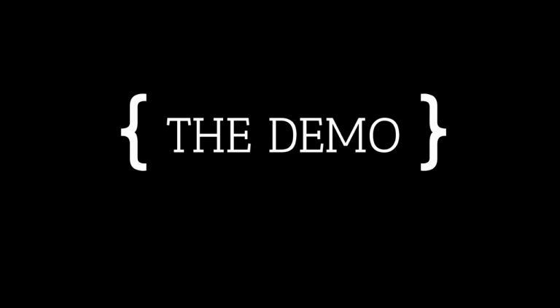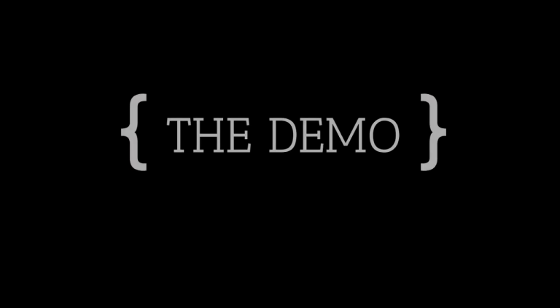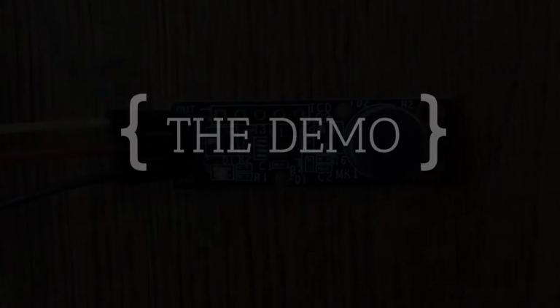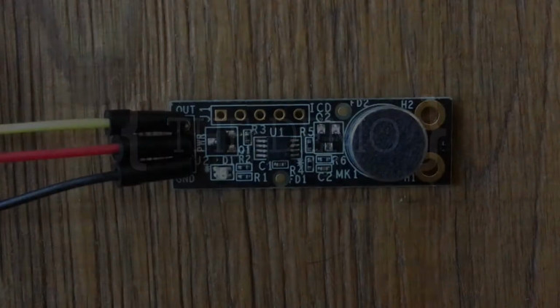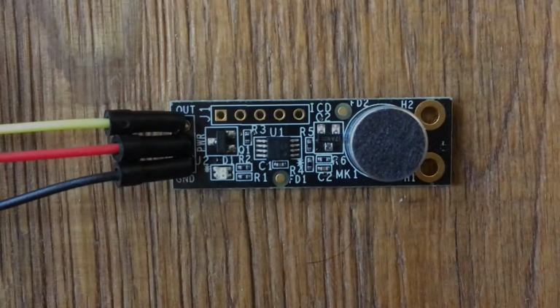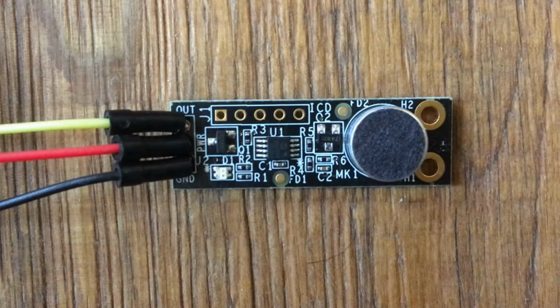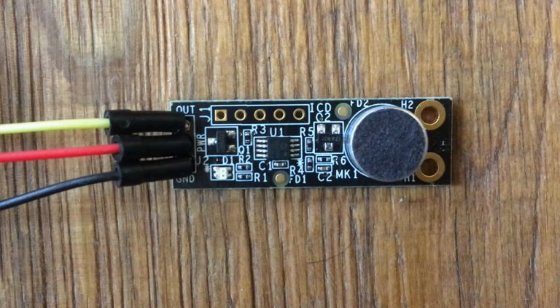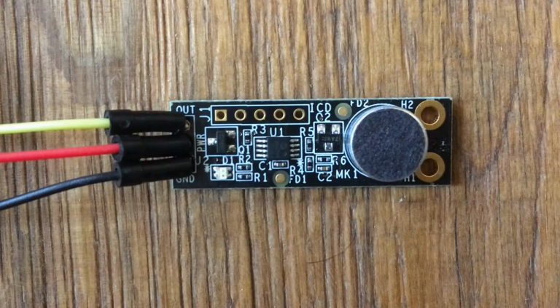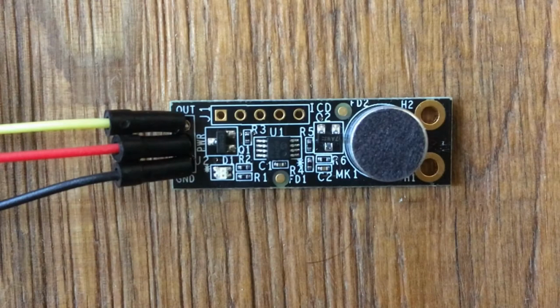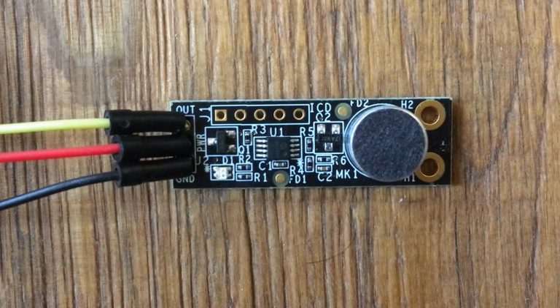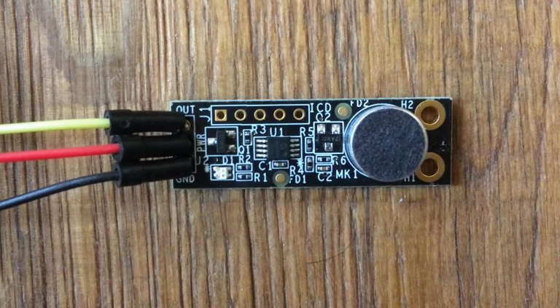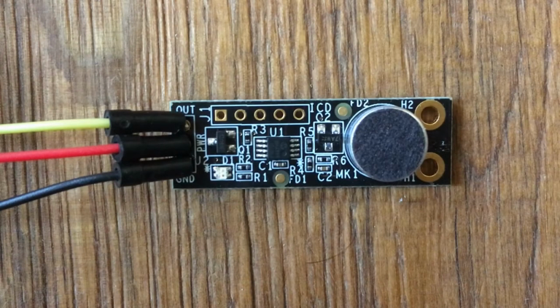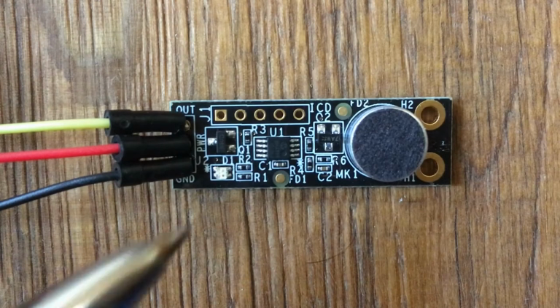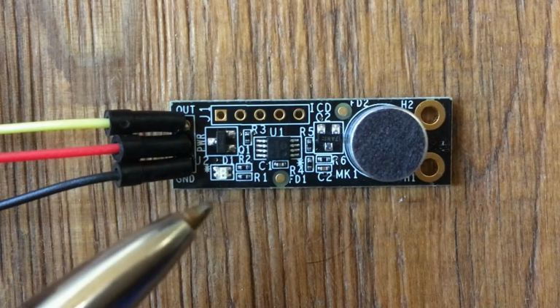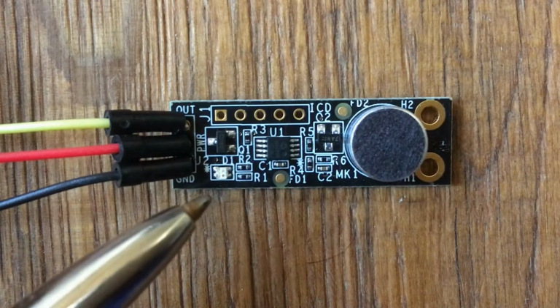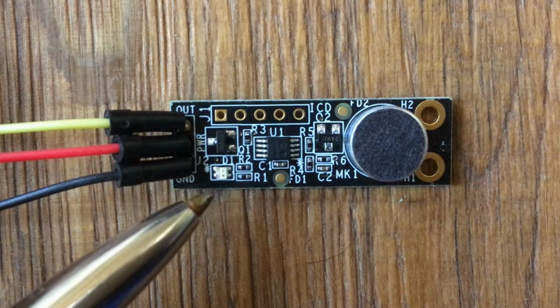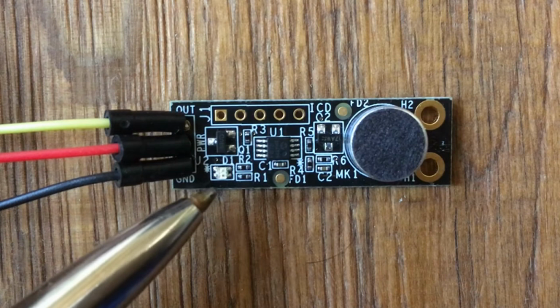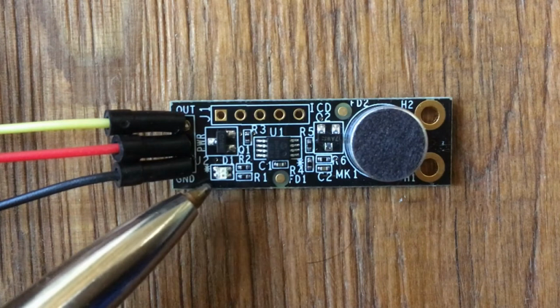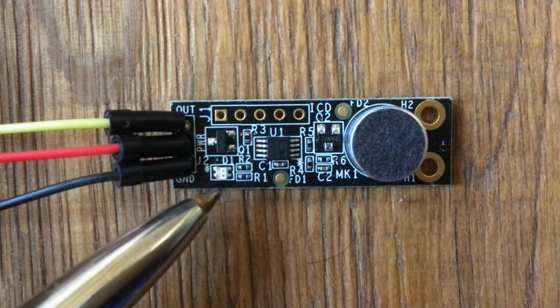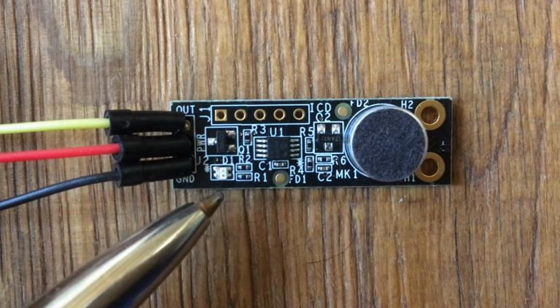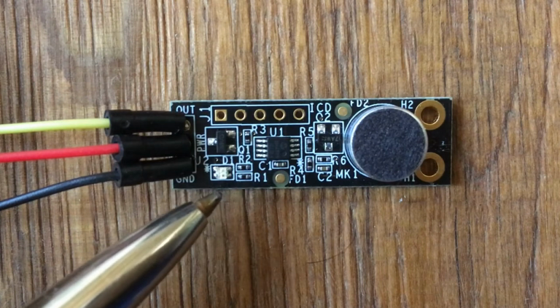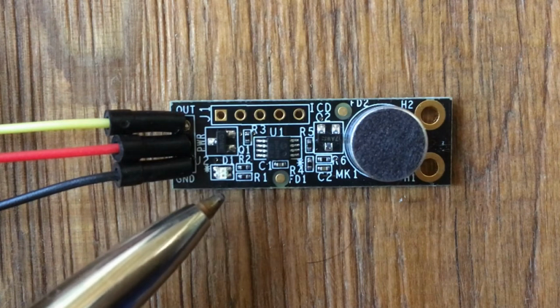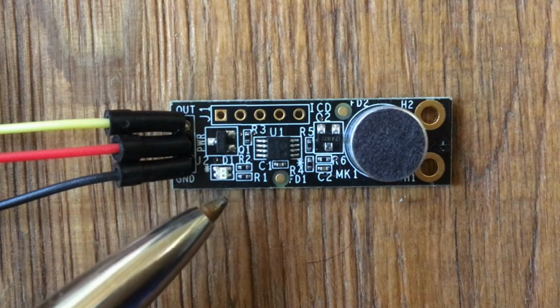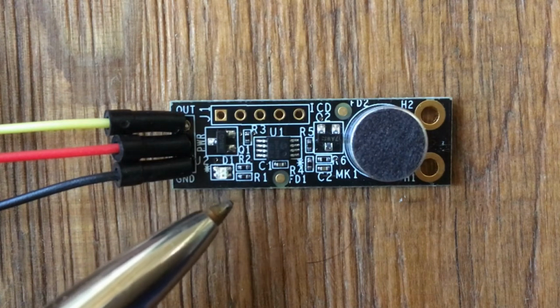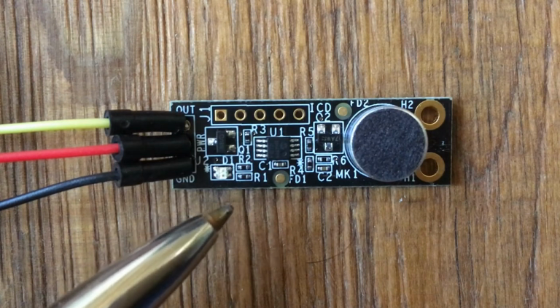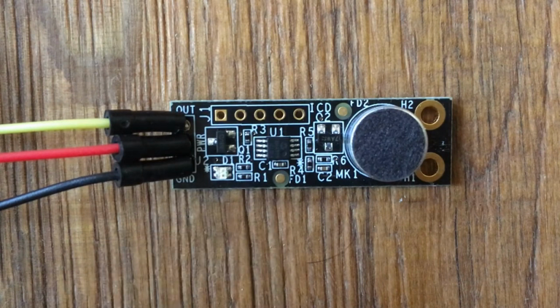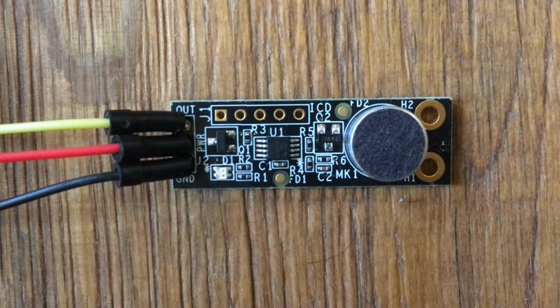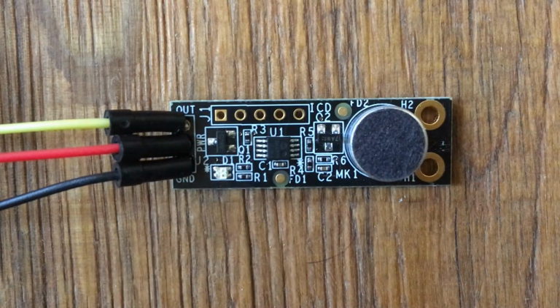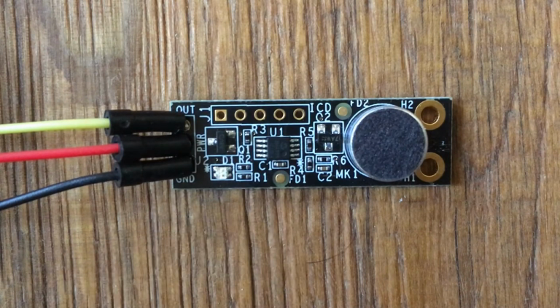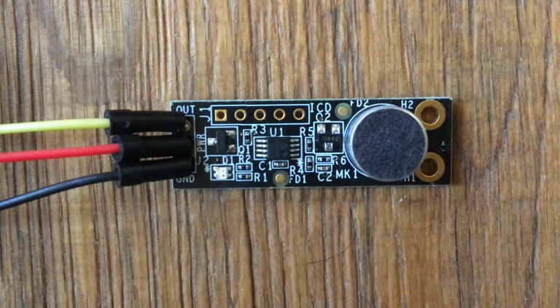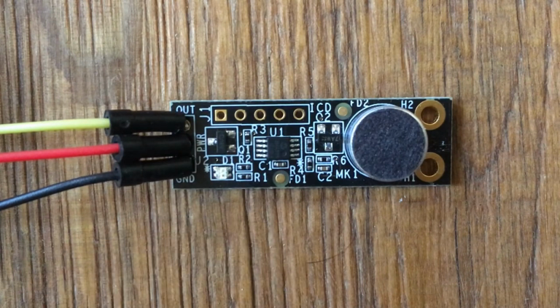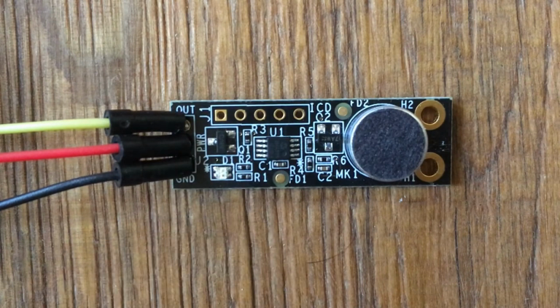When a clap is detected, this blue LED here will light up. Please watch.